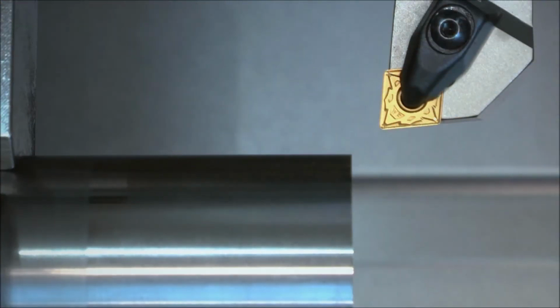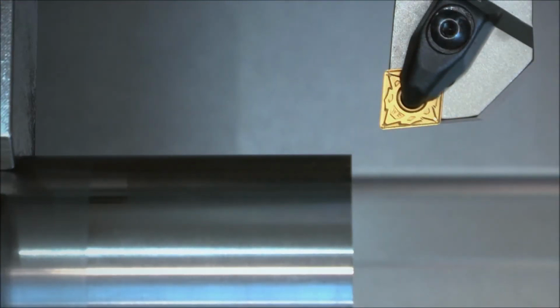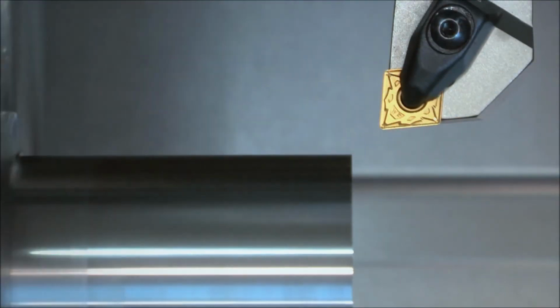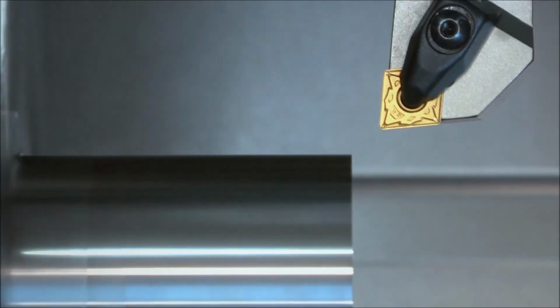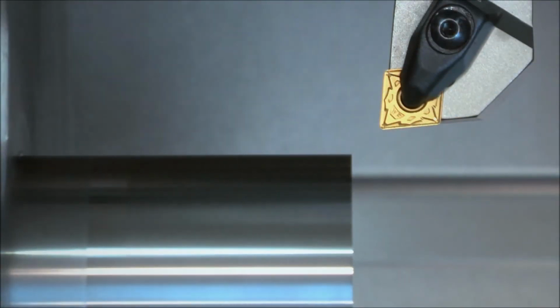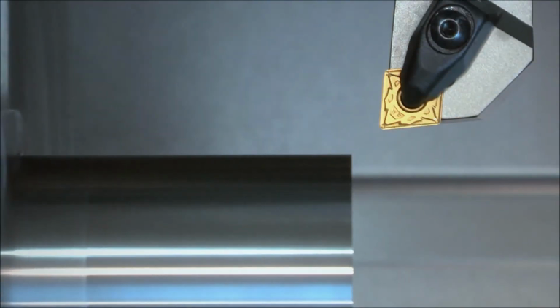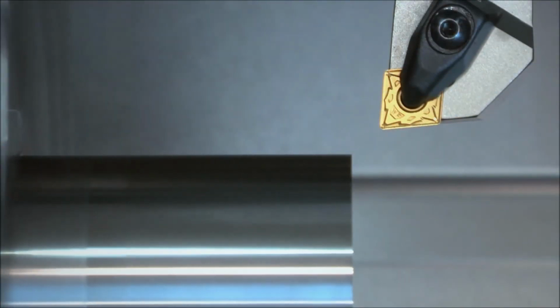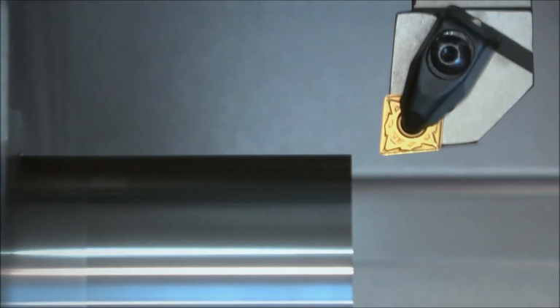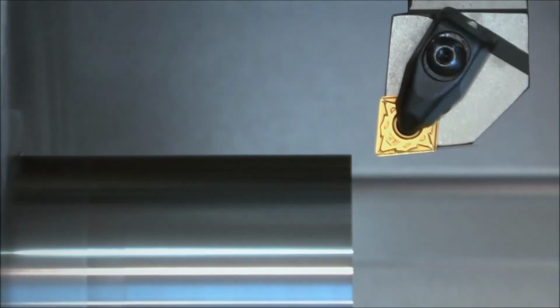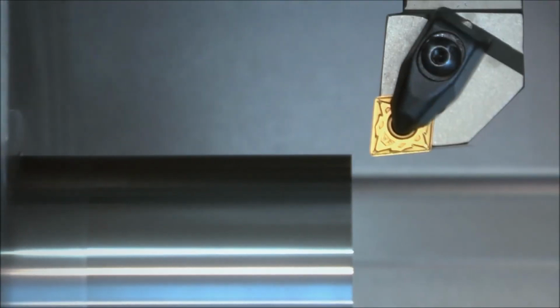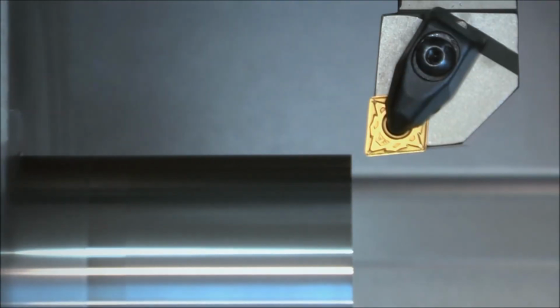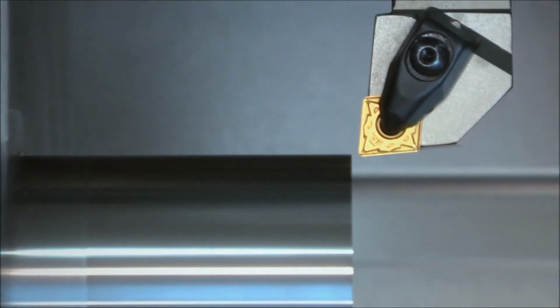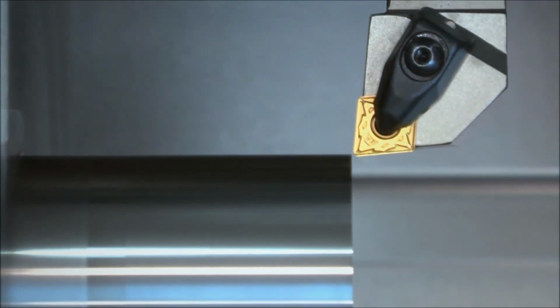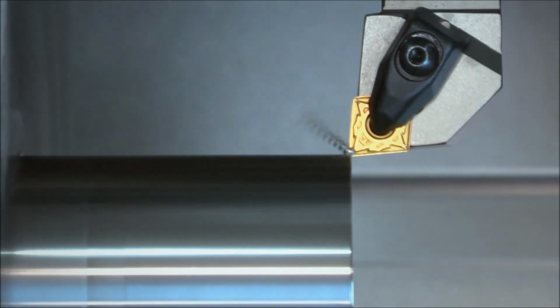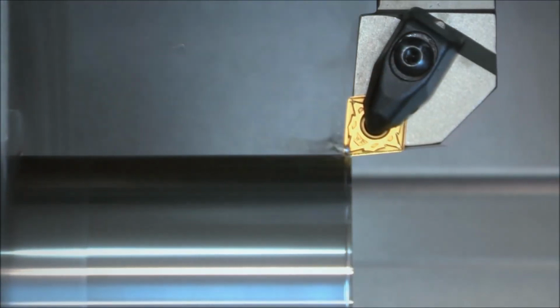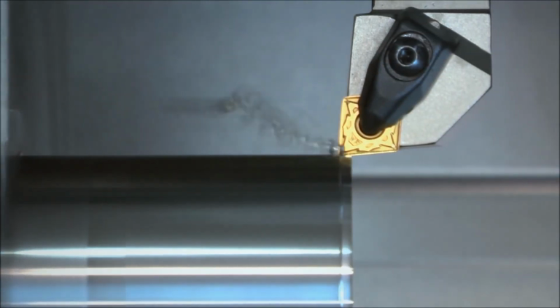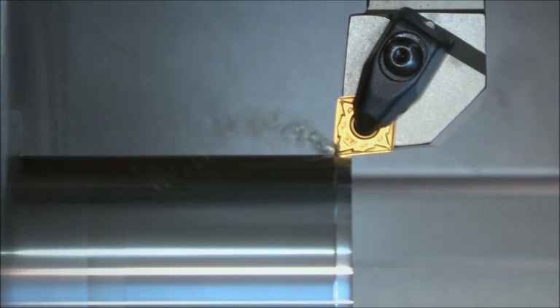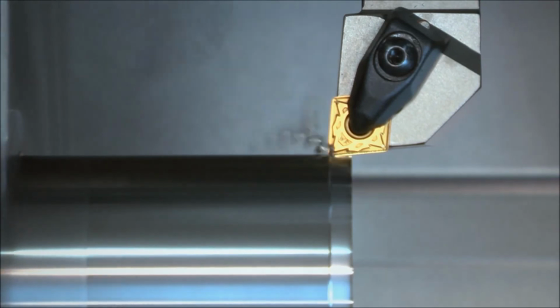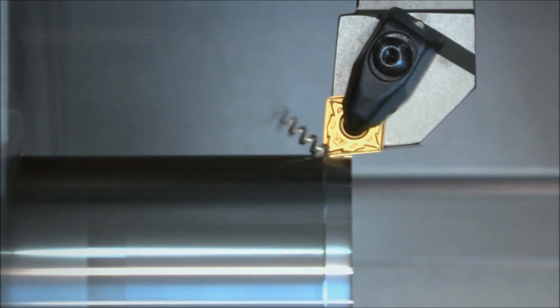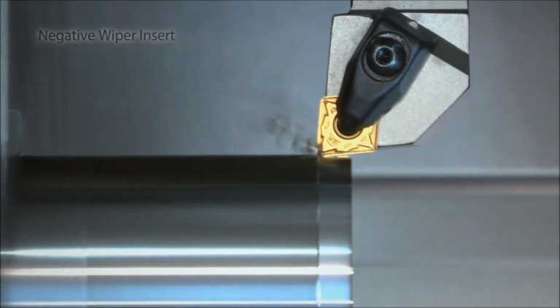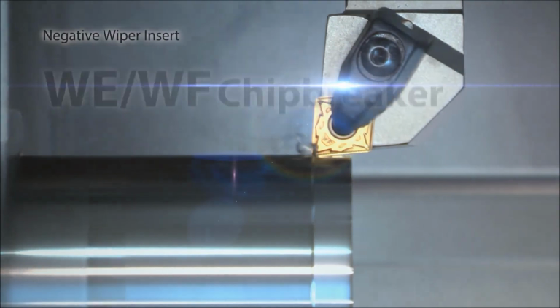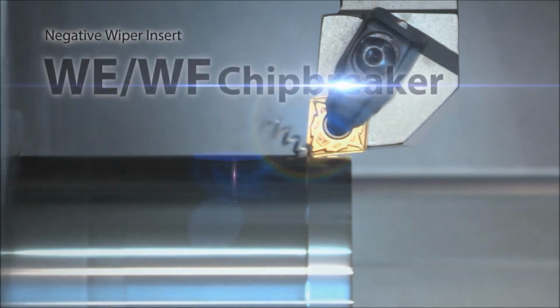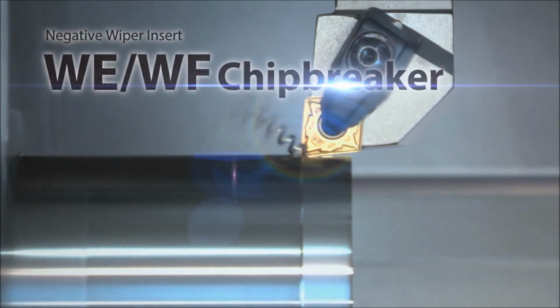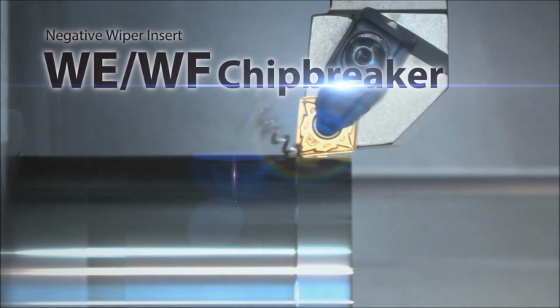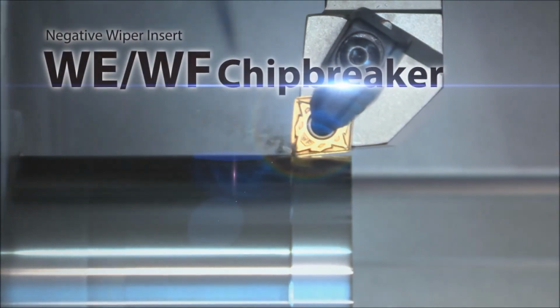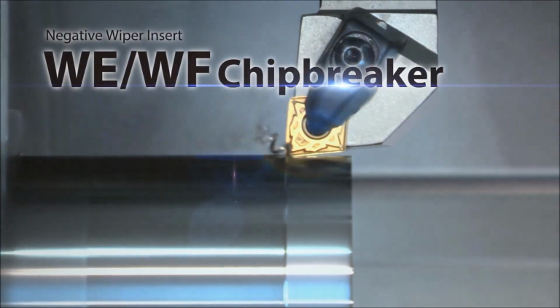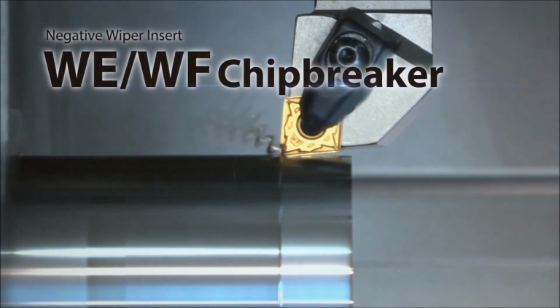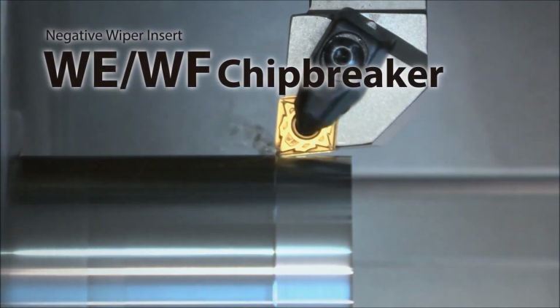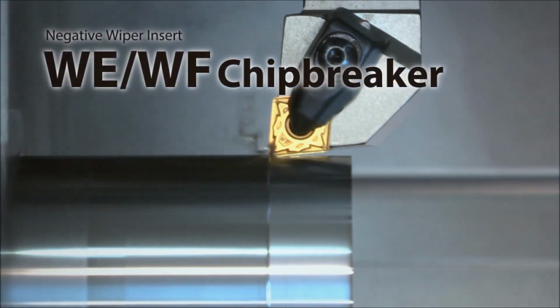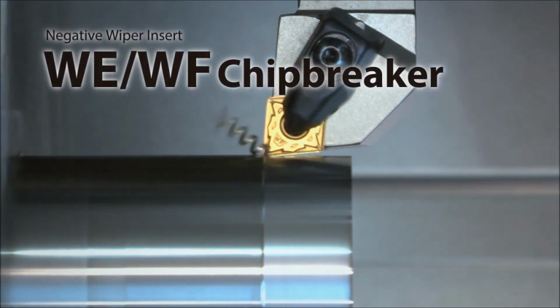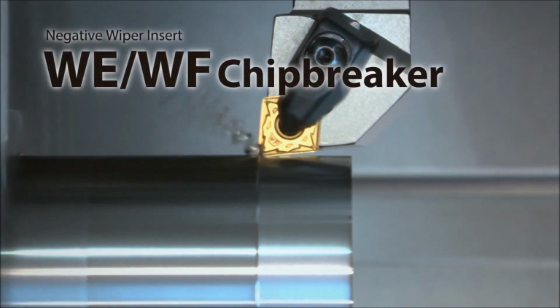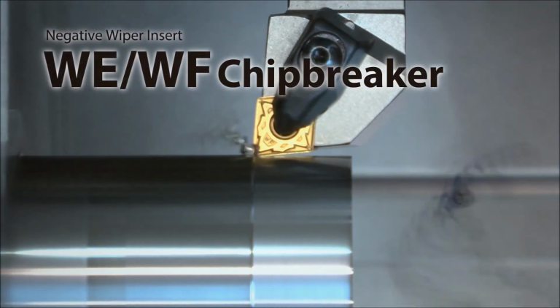Use the WF chip breaker for finishing applications with a depth of cut of one millimeter or less.